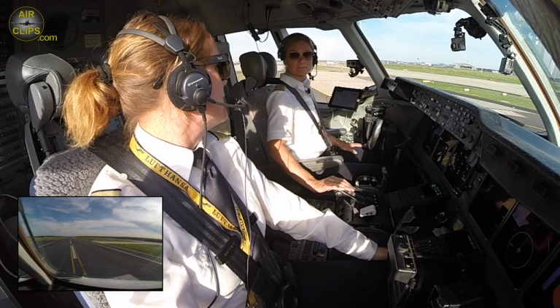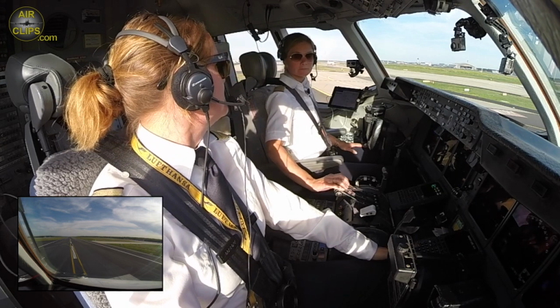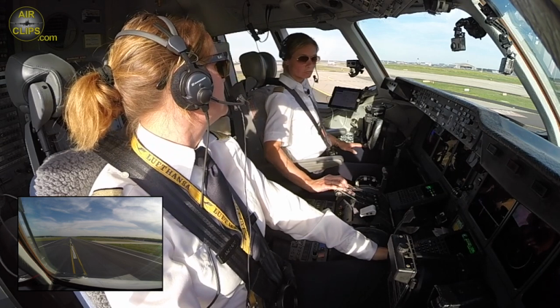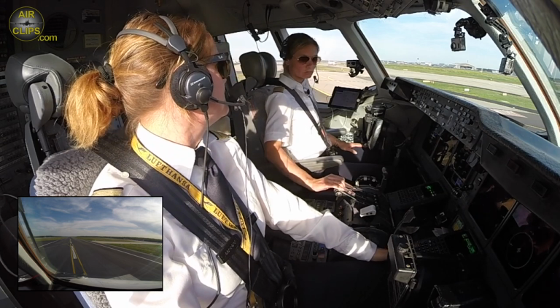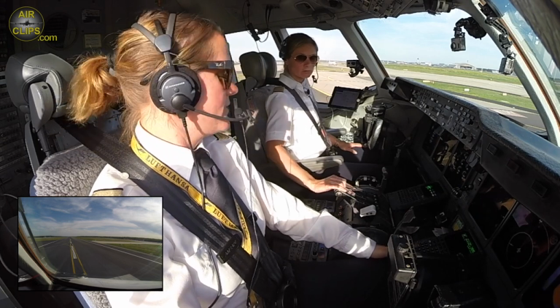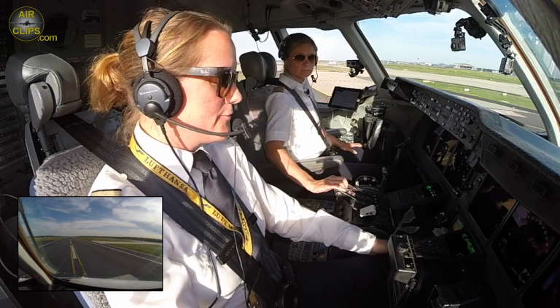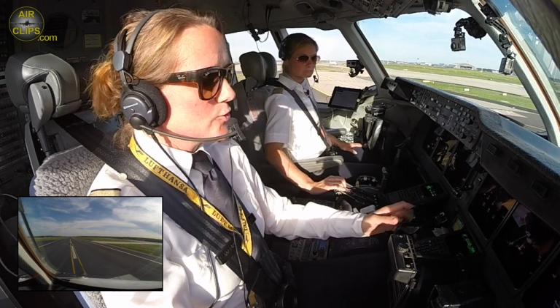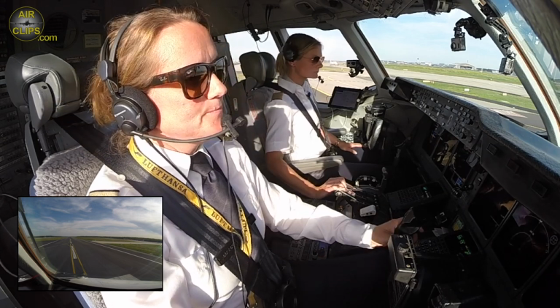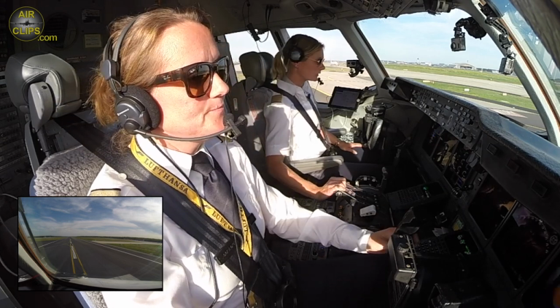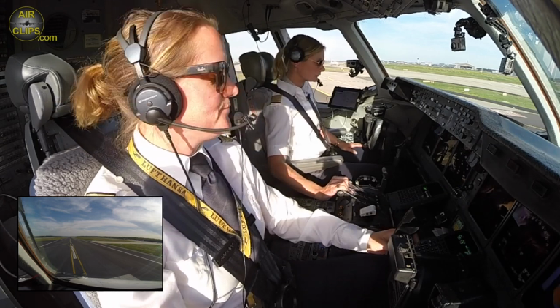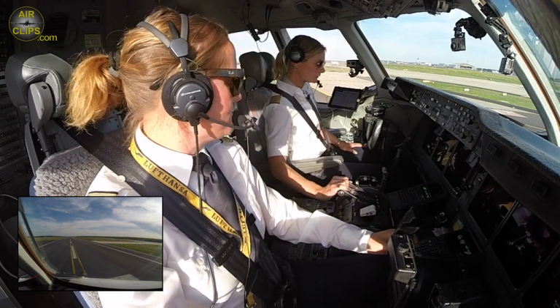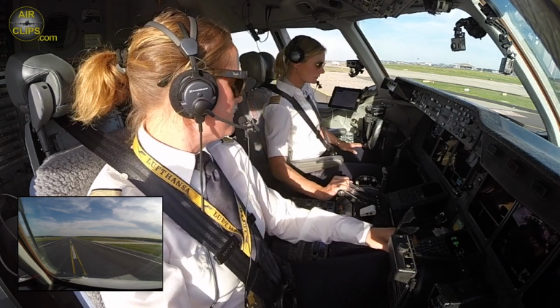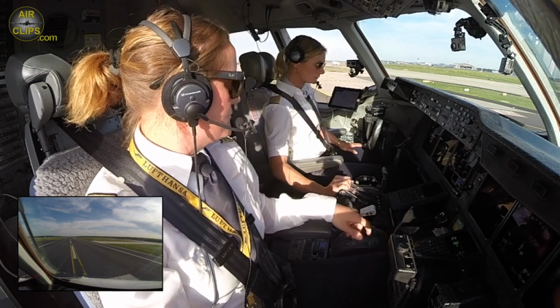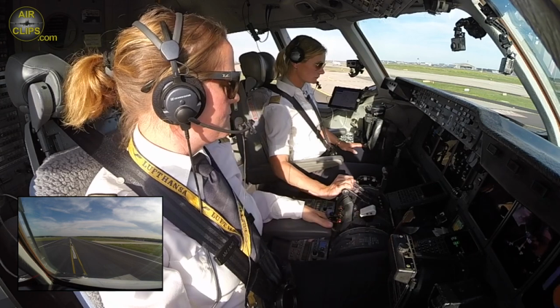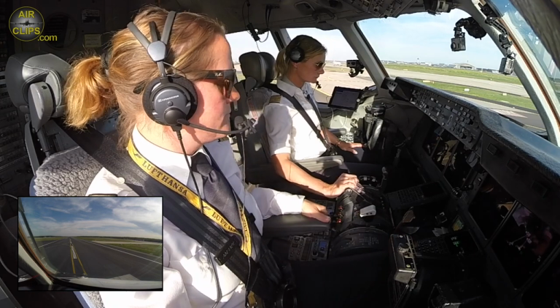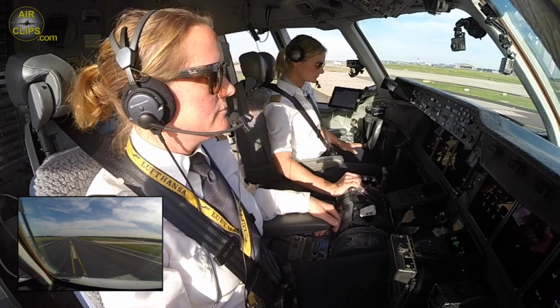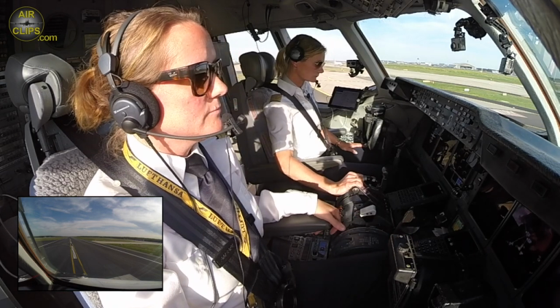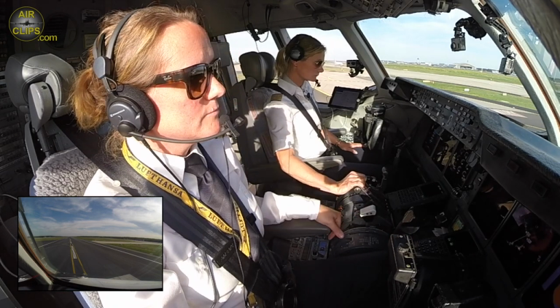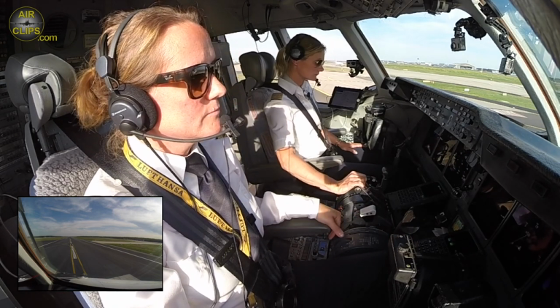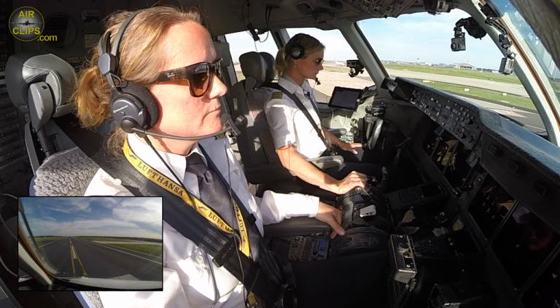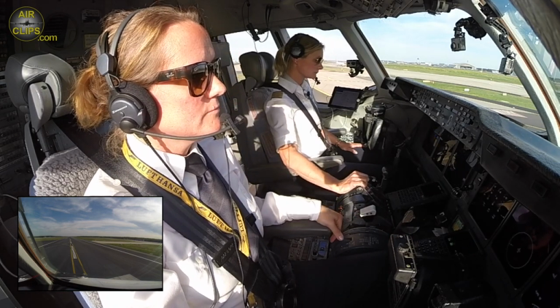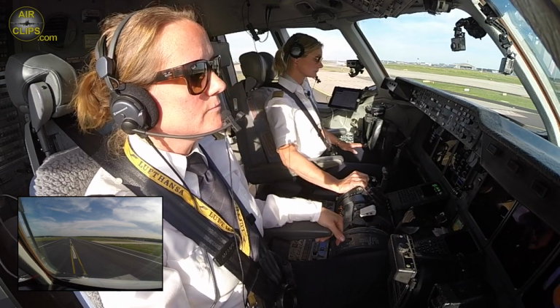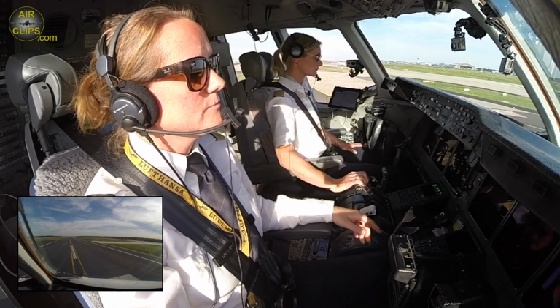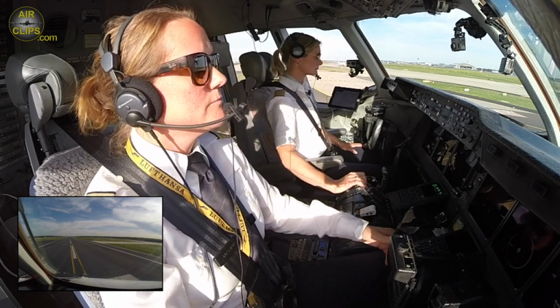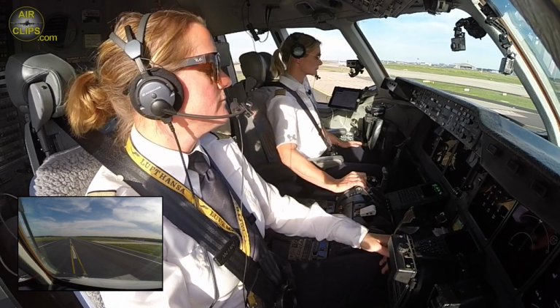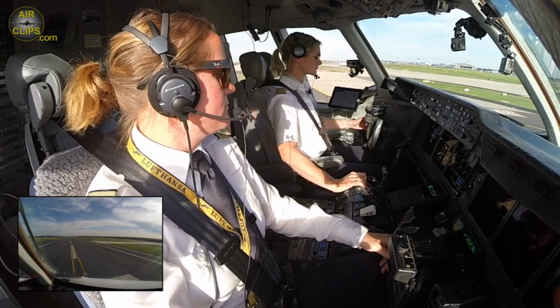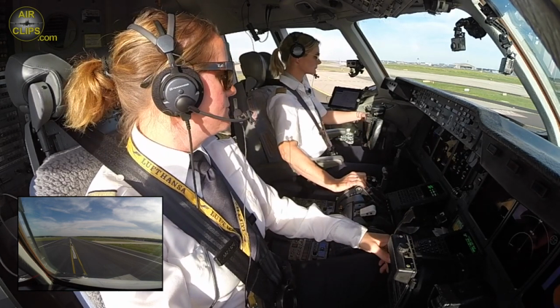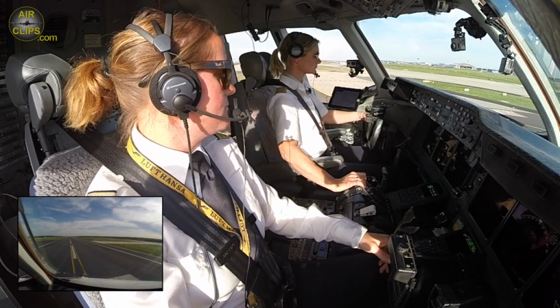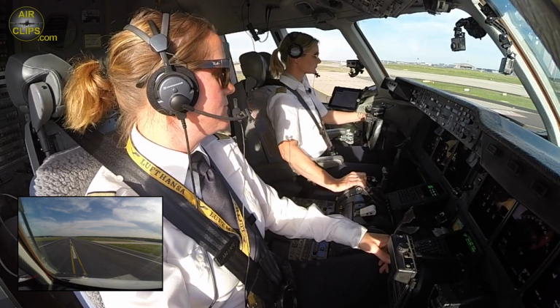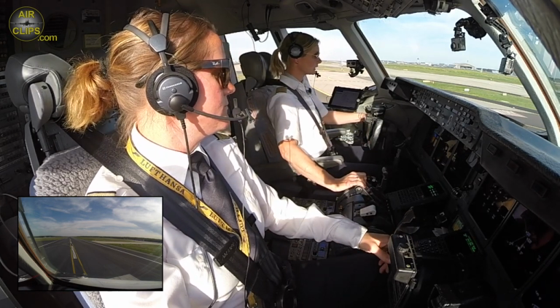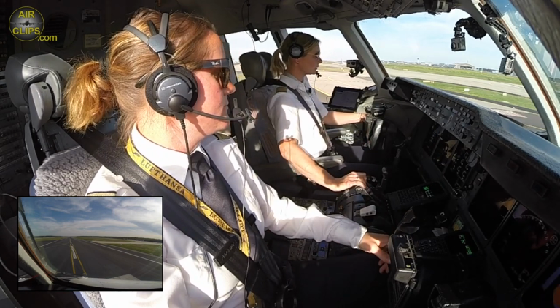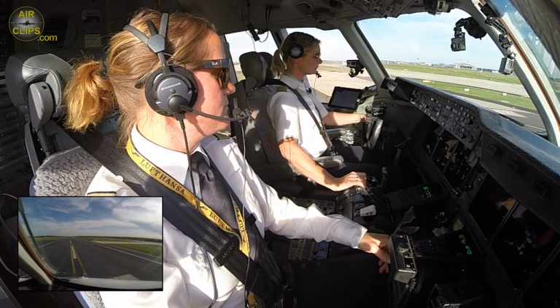Ready. You have control? I have control. Take-off. Taking off.